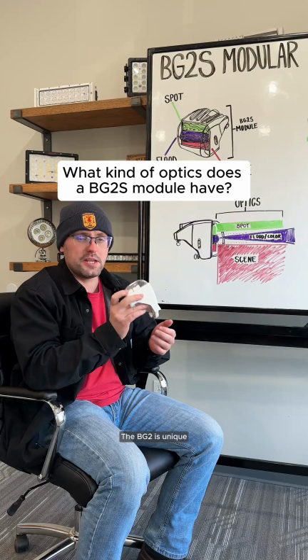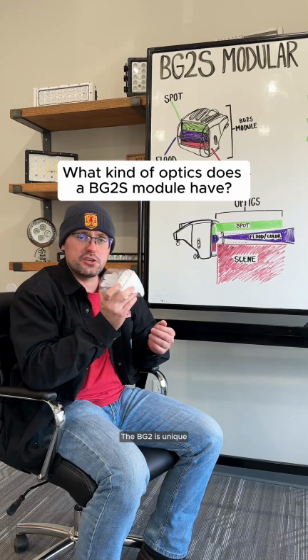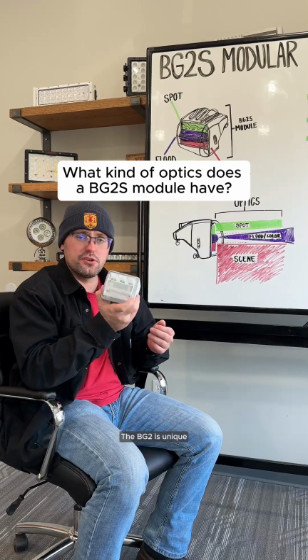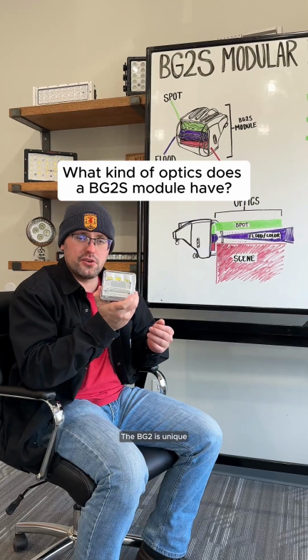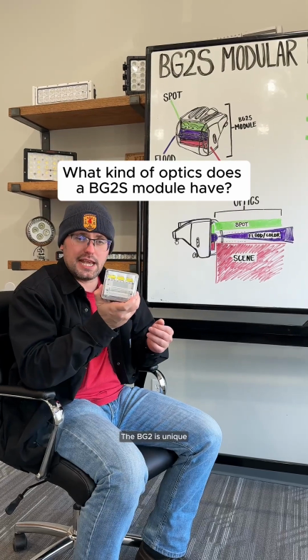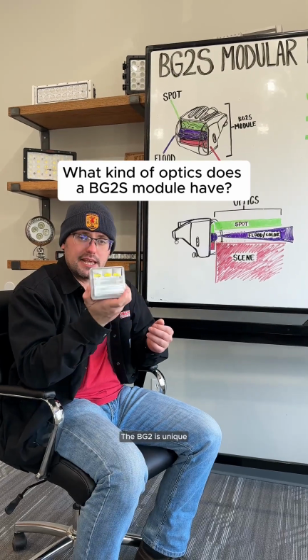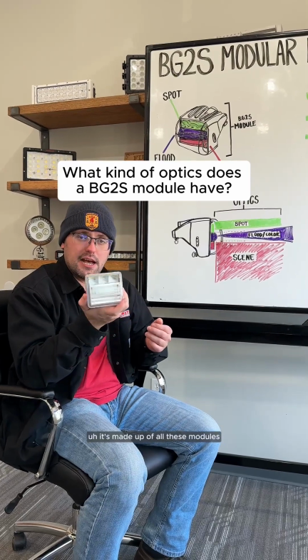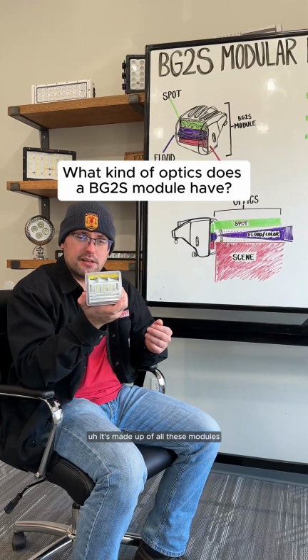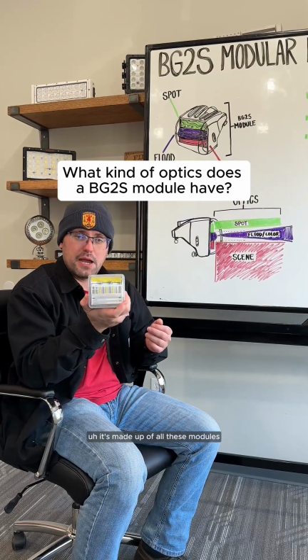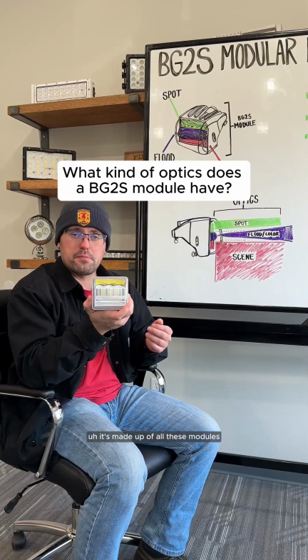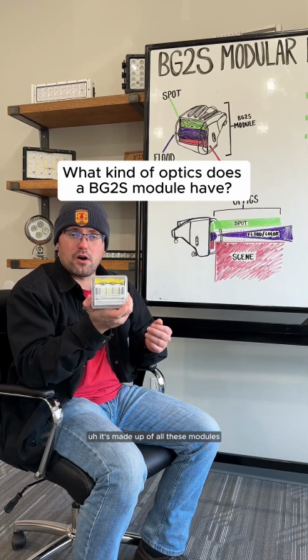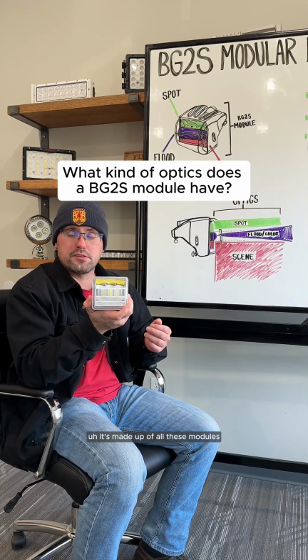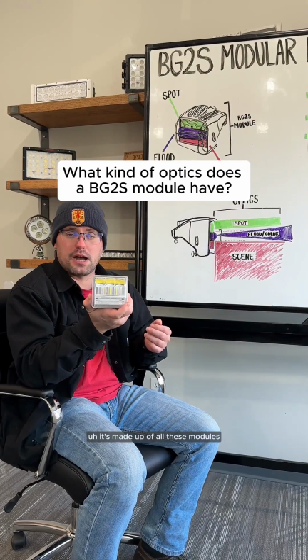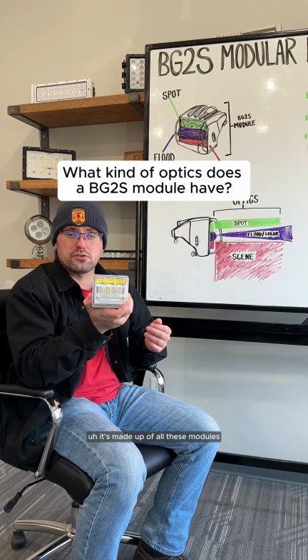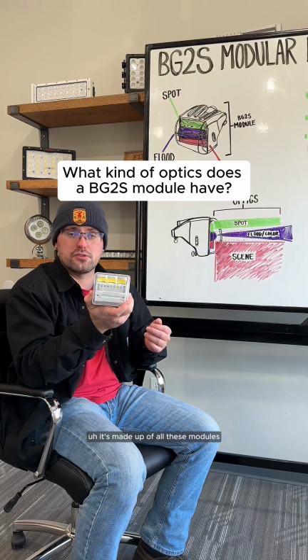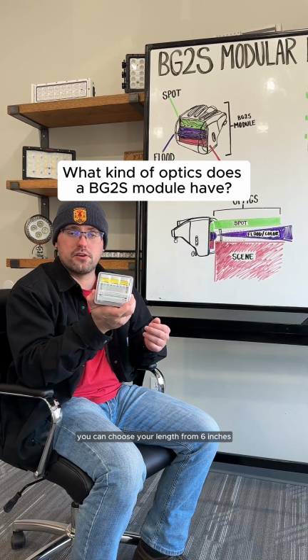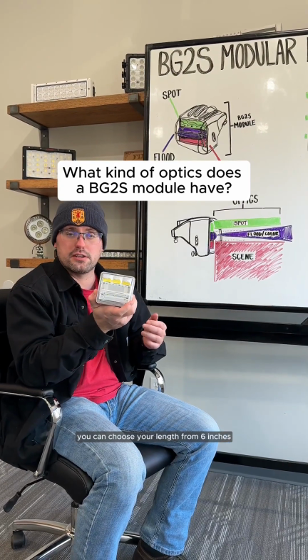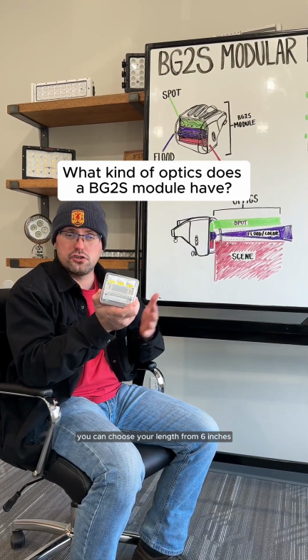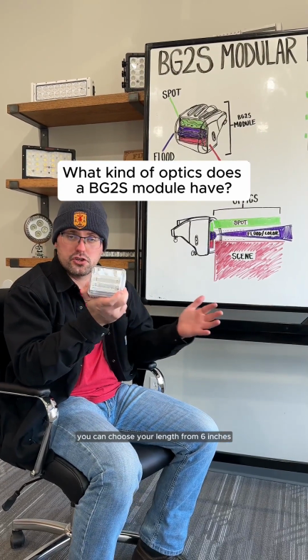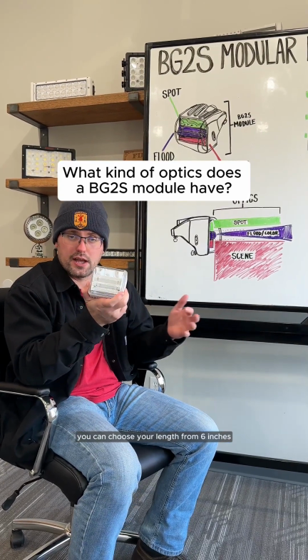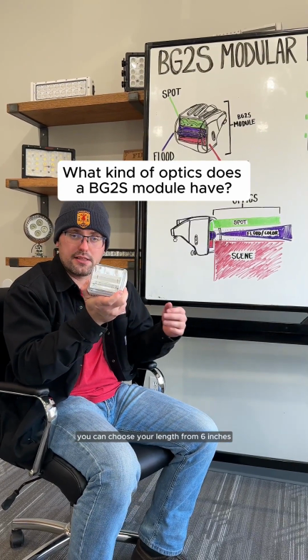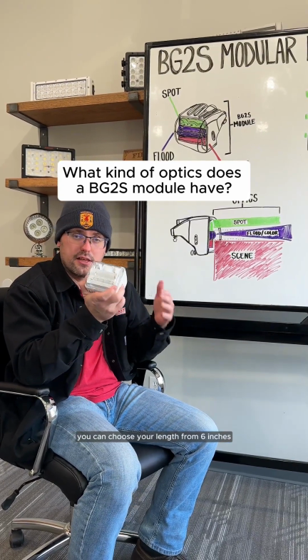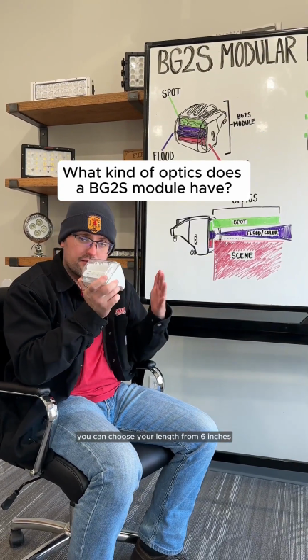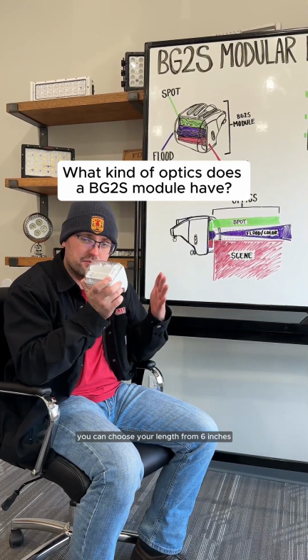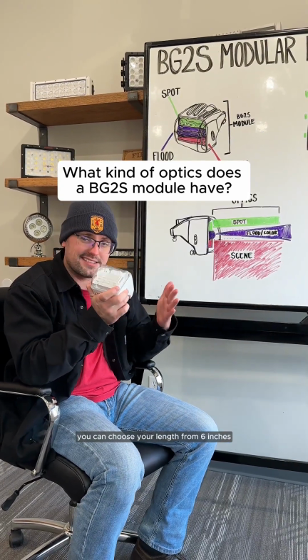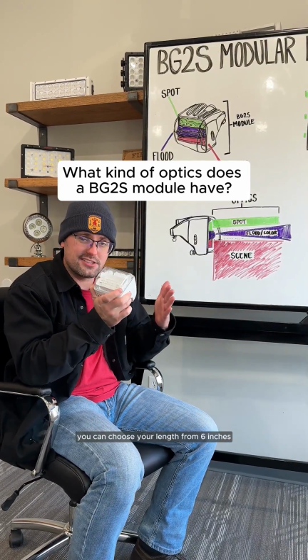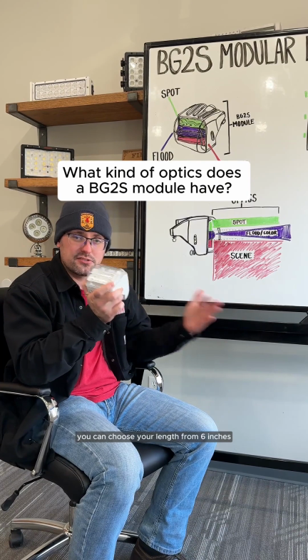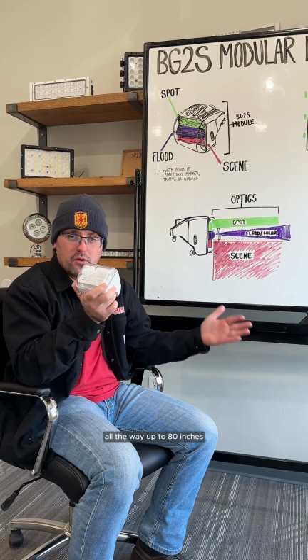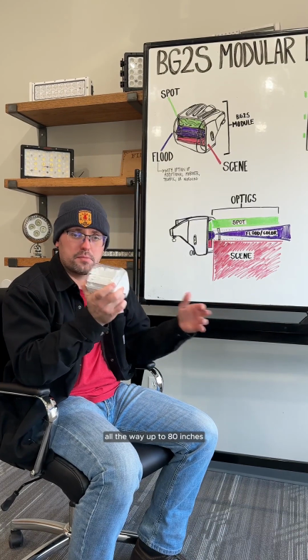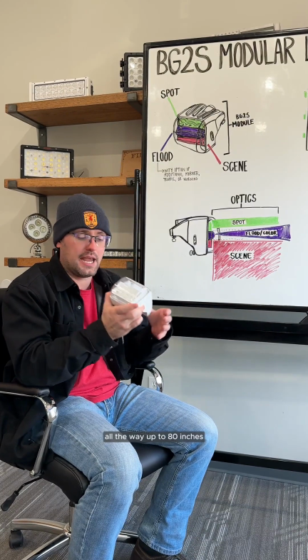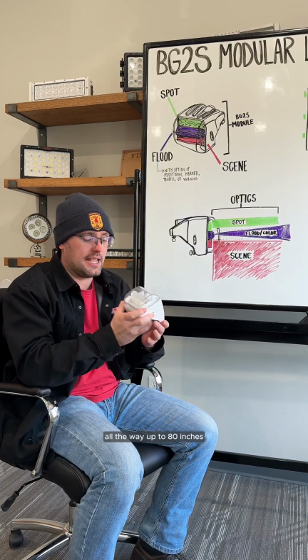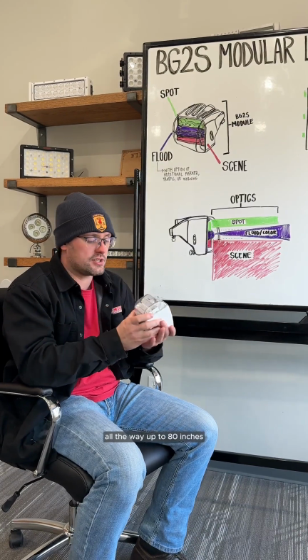BG2 is unique. It's made up of all these modules, and you can choose your length from 6 inches all the way up to 80 inches.